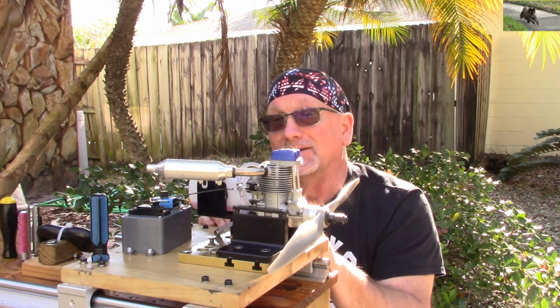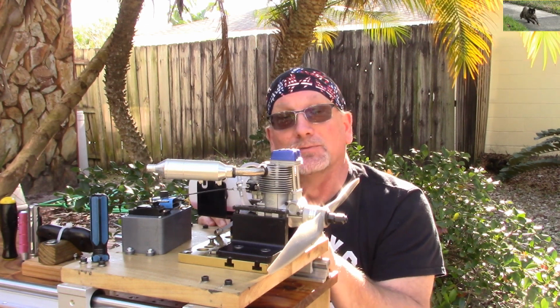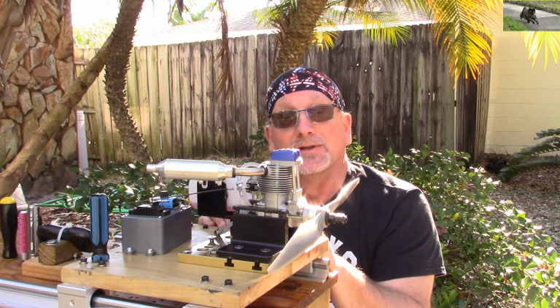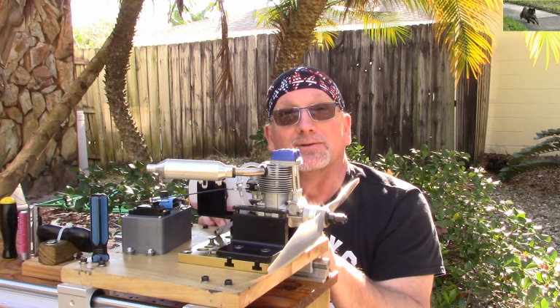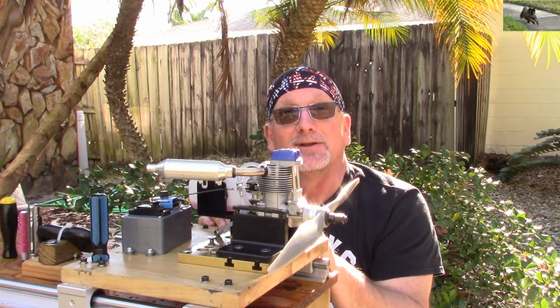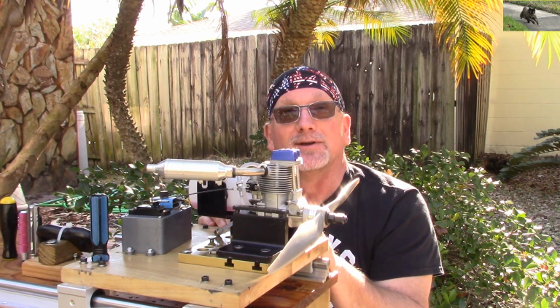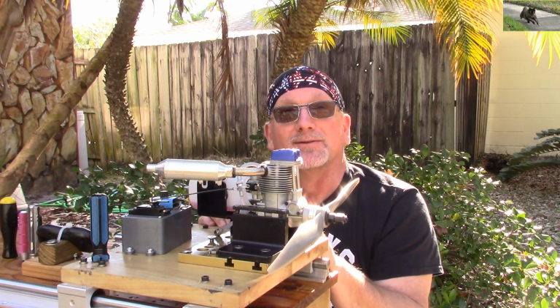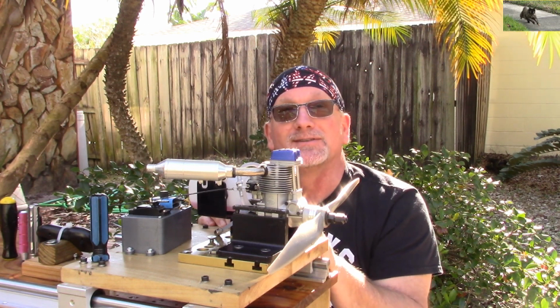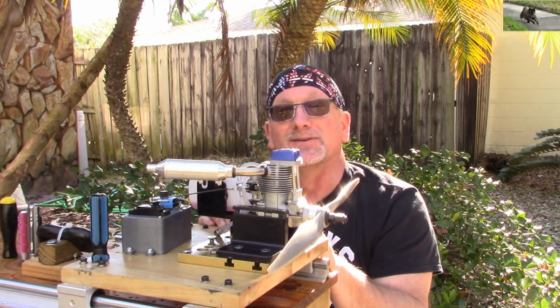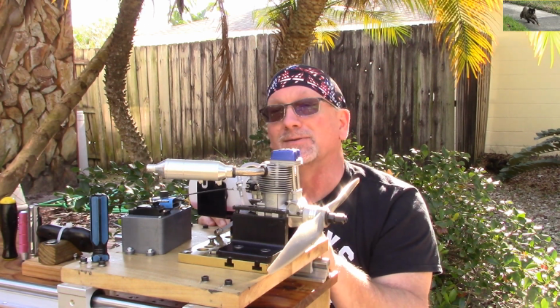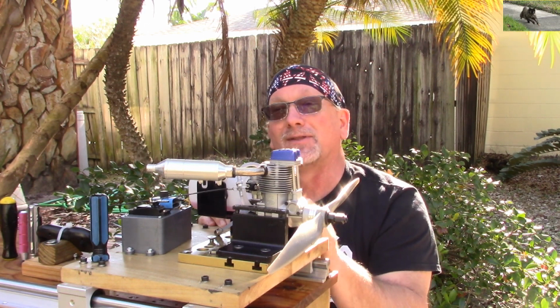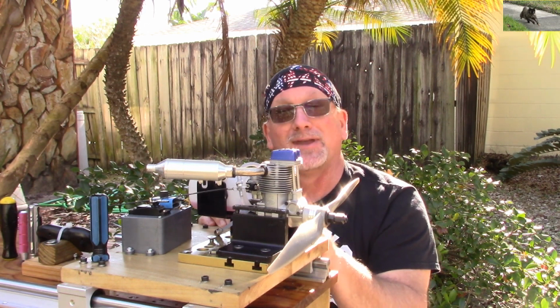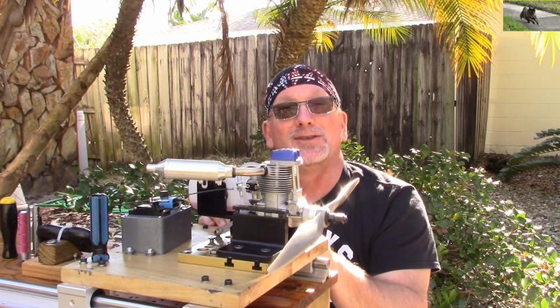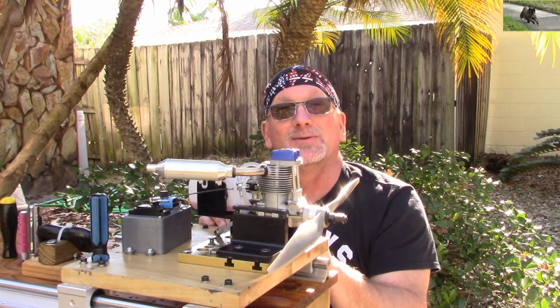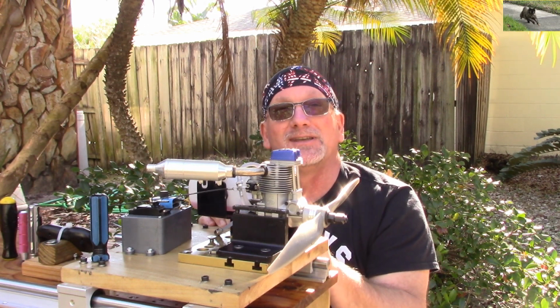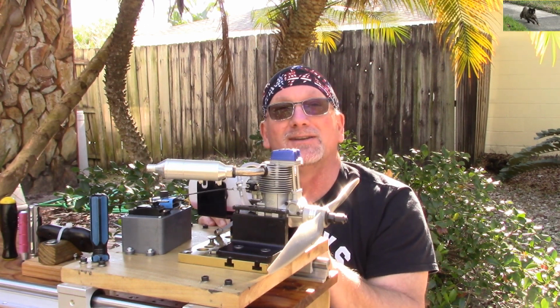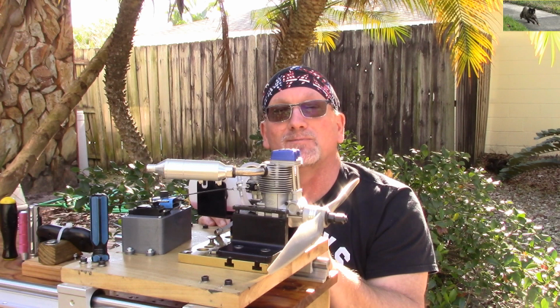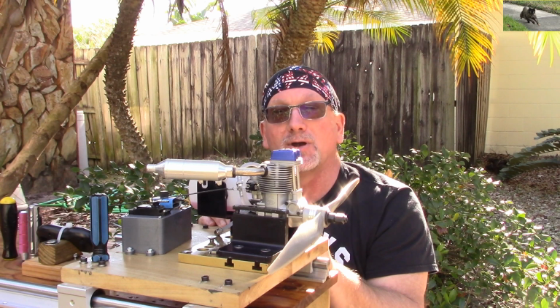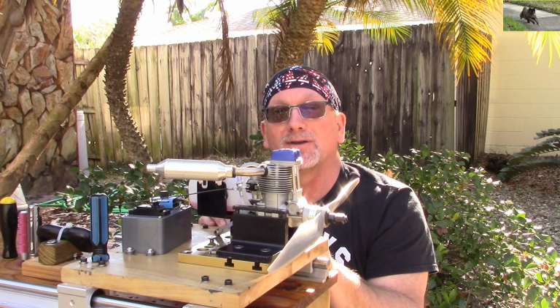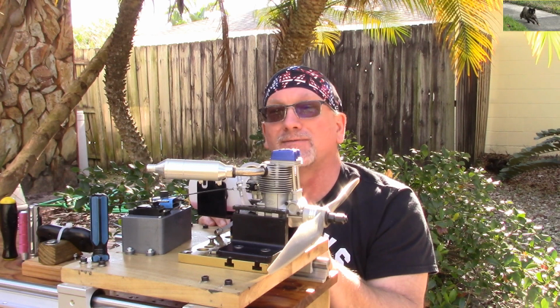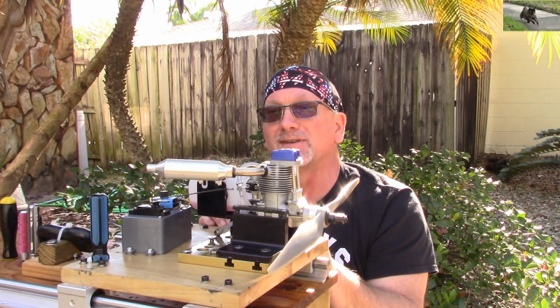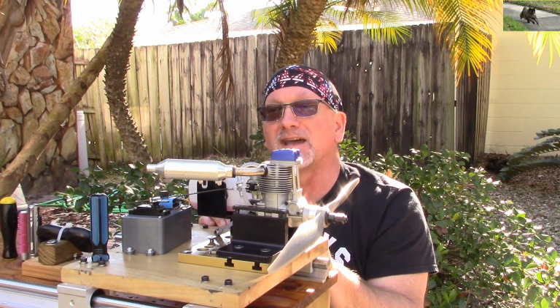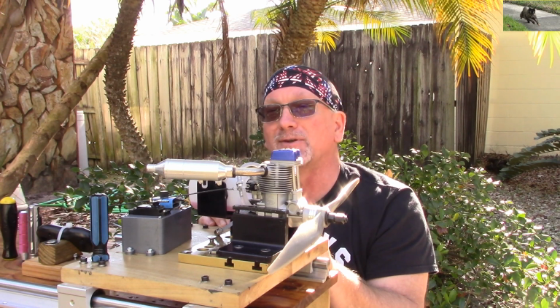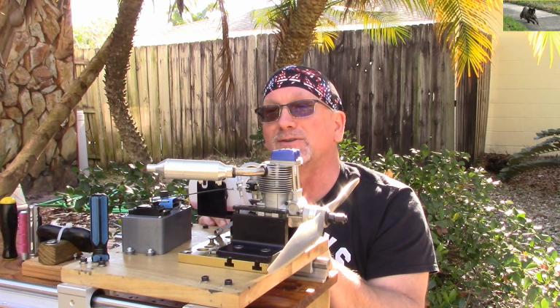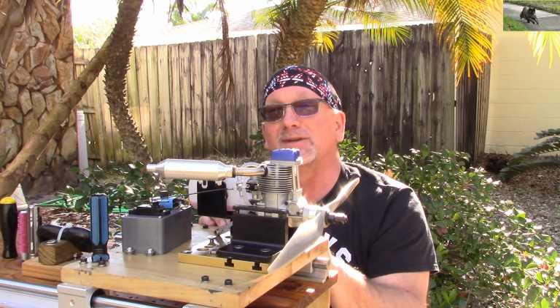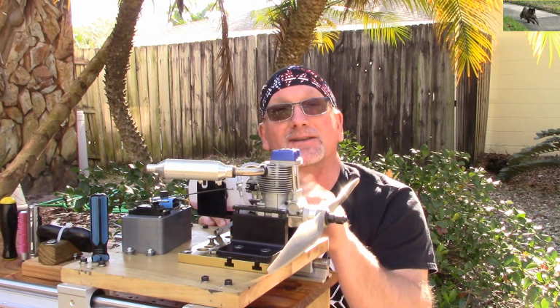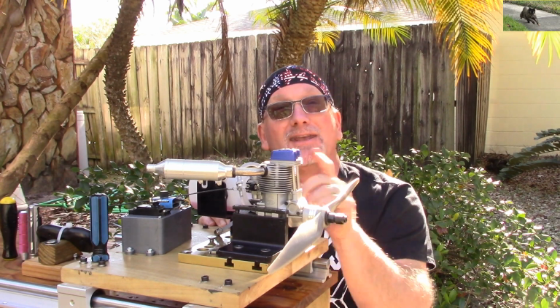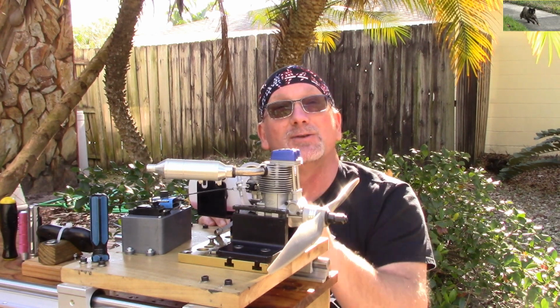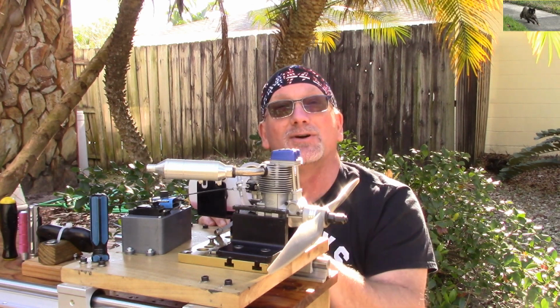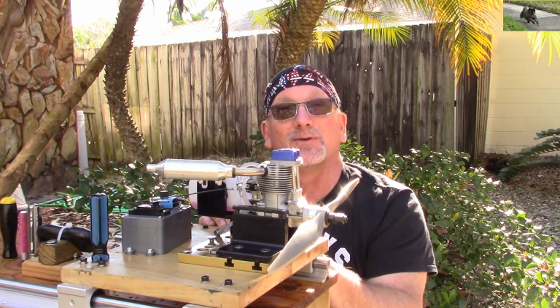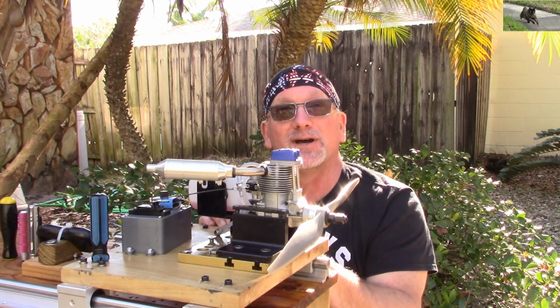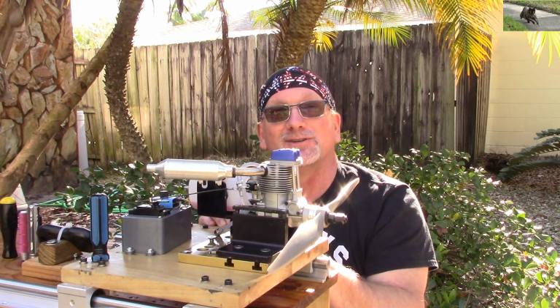Thank you again, Mark, for this opportunity, and thank you all for watching.